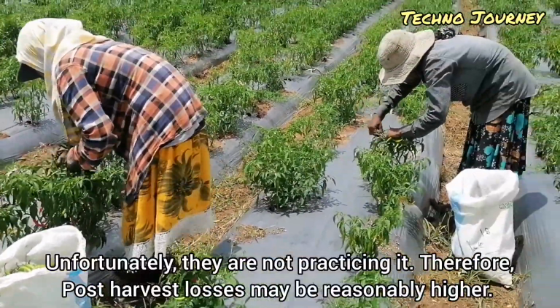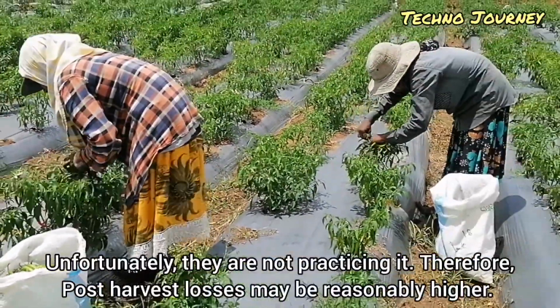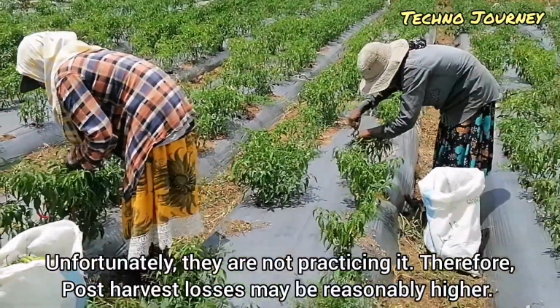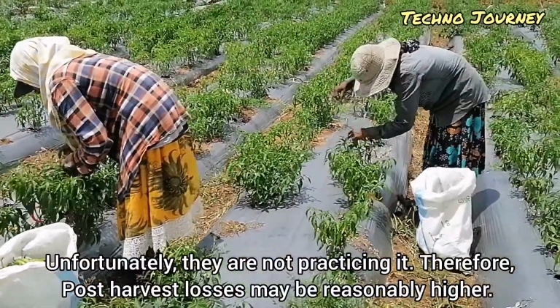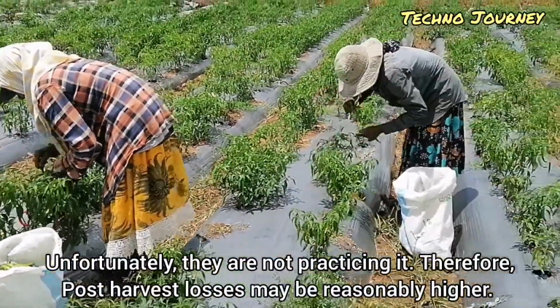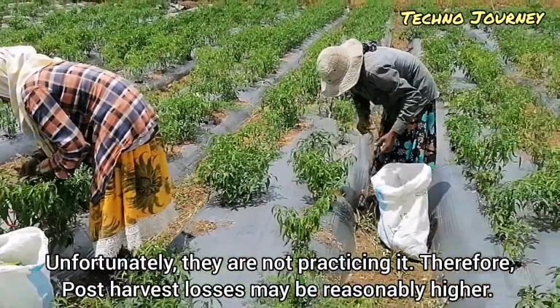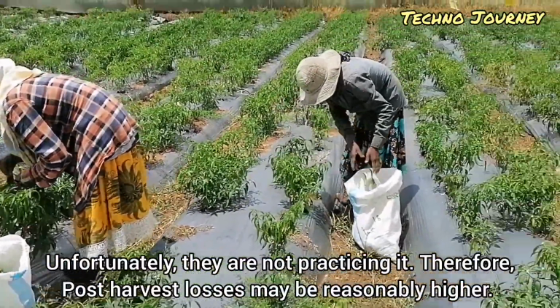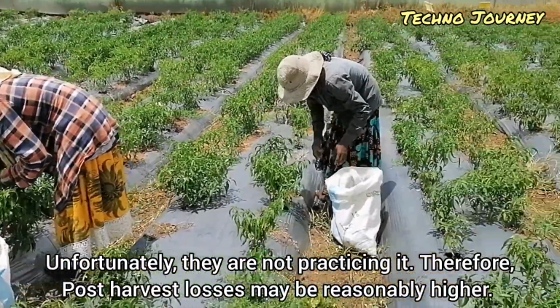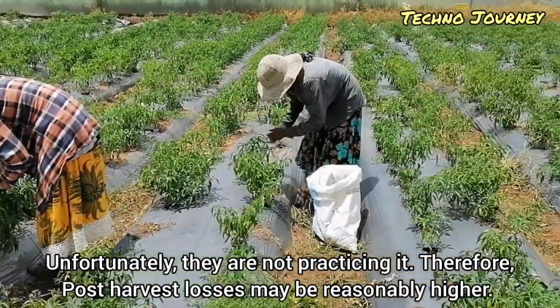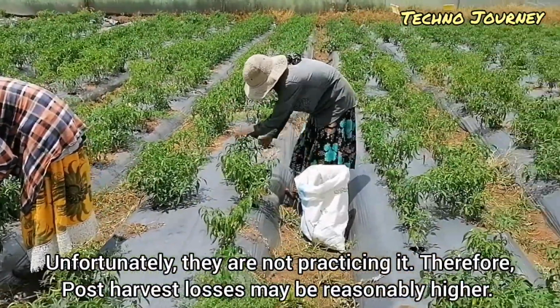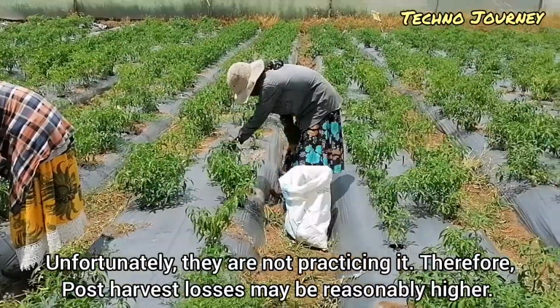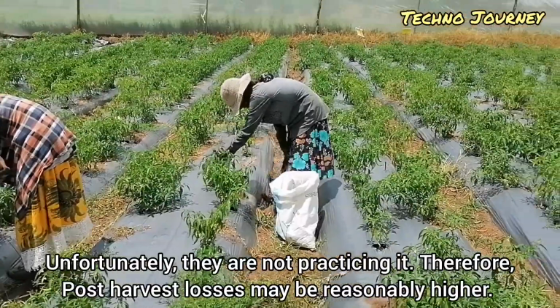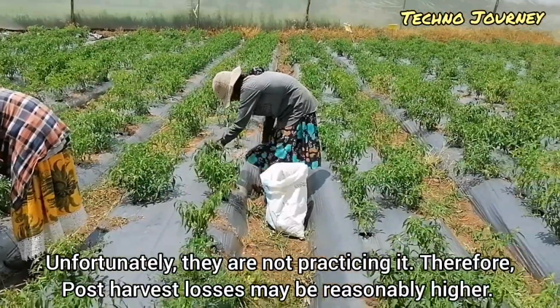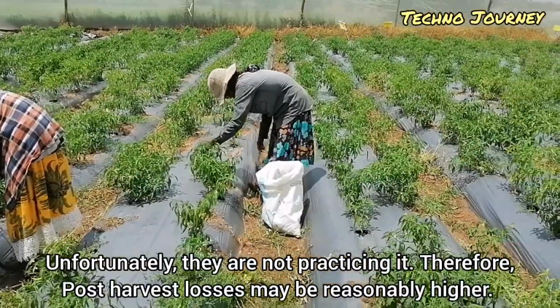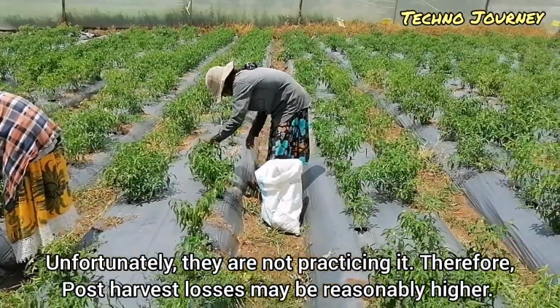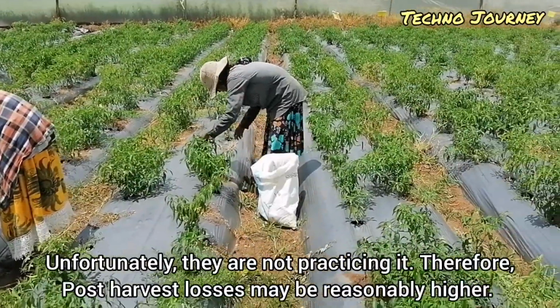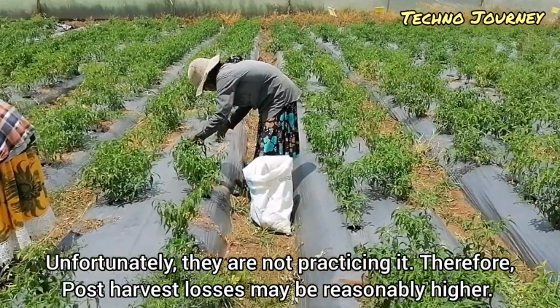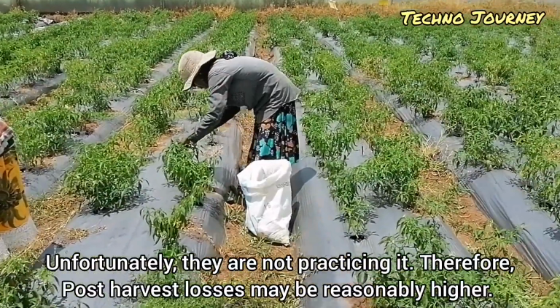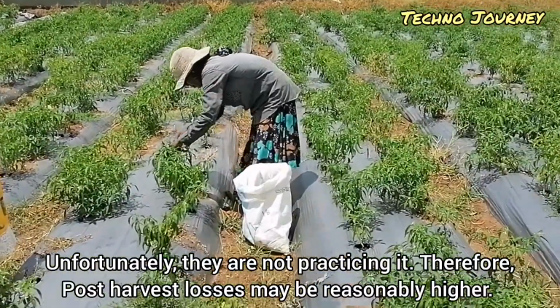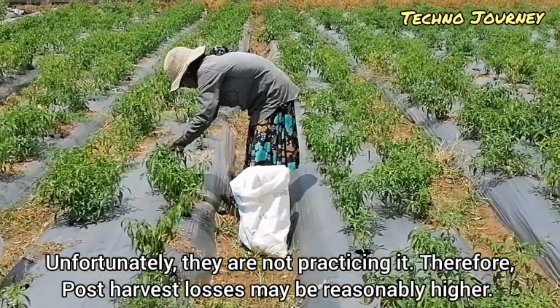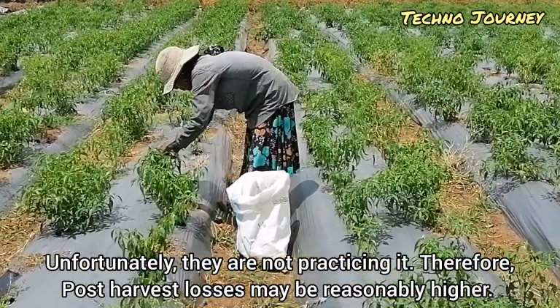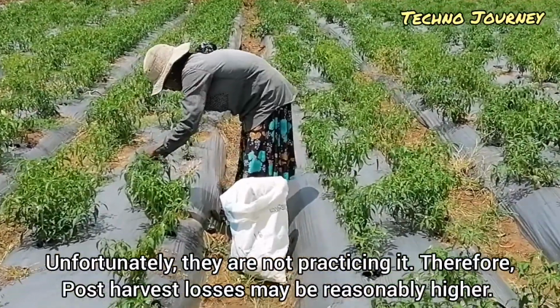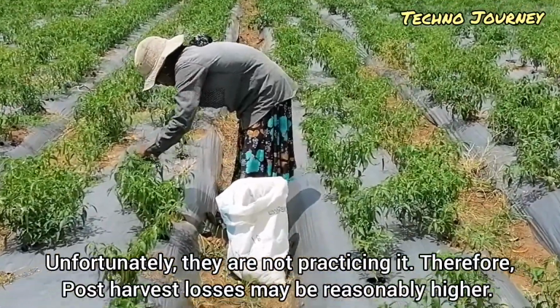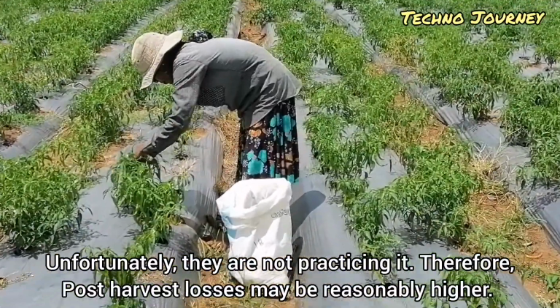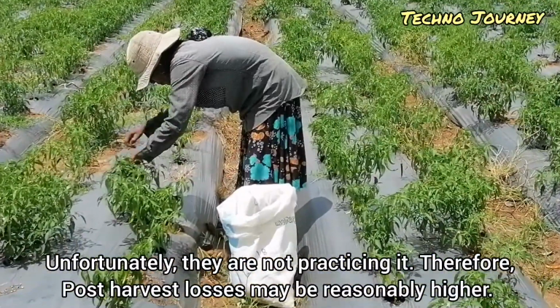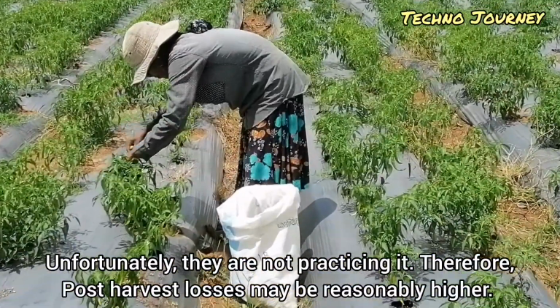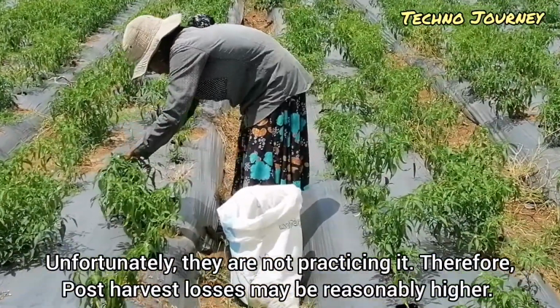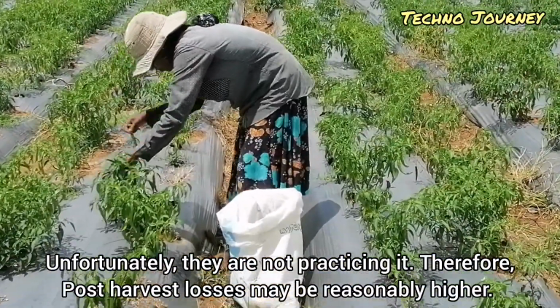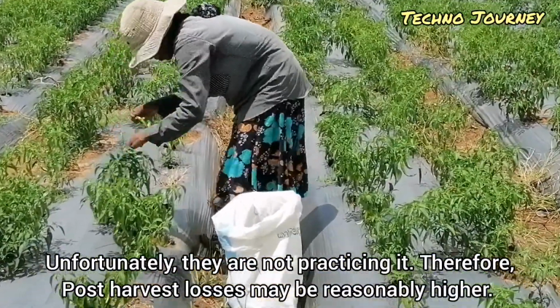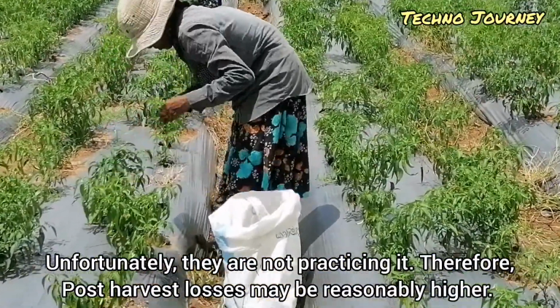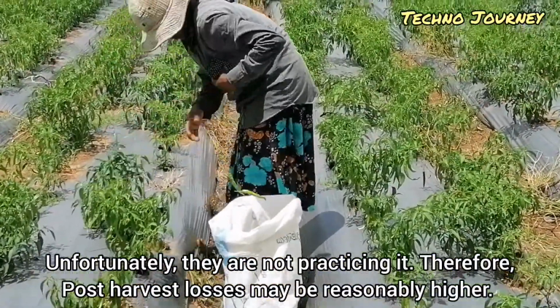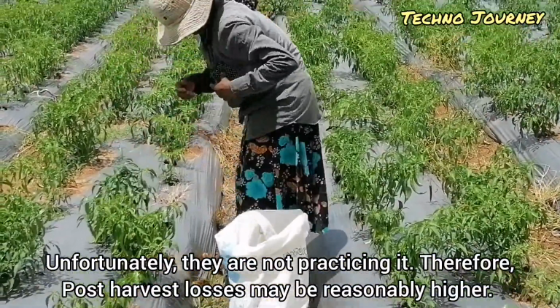Unfortunately, they are not practicing it. Therefore, post-harvest losses may be reasonably high.